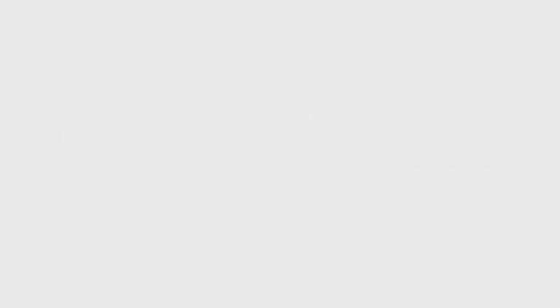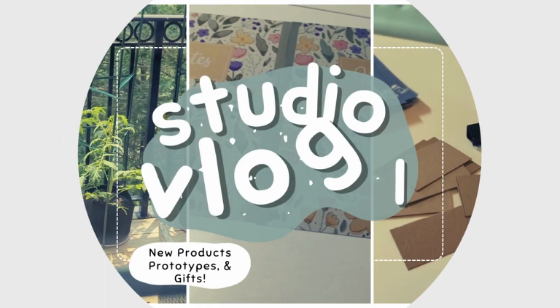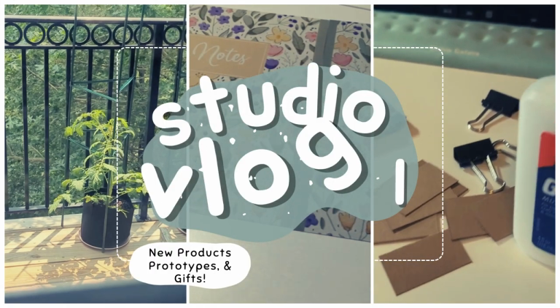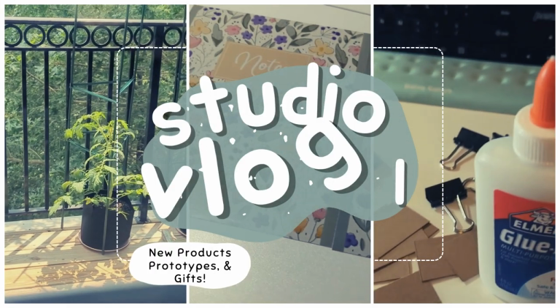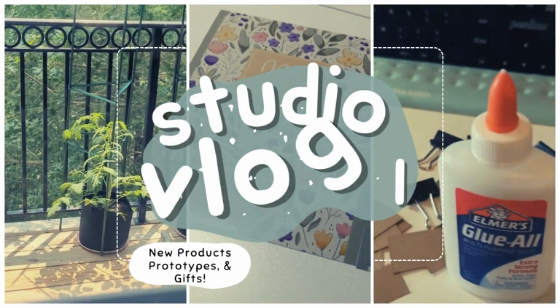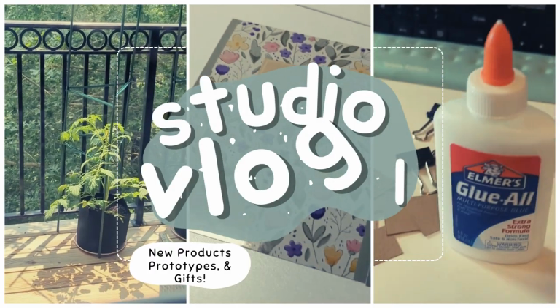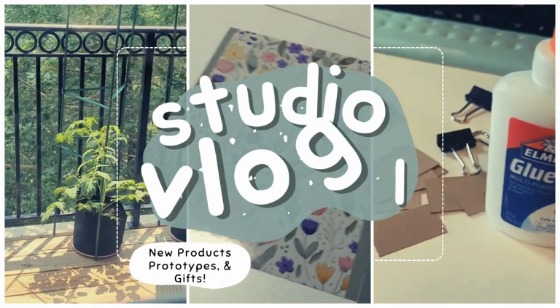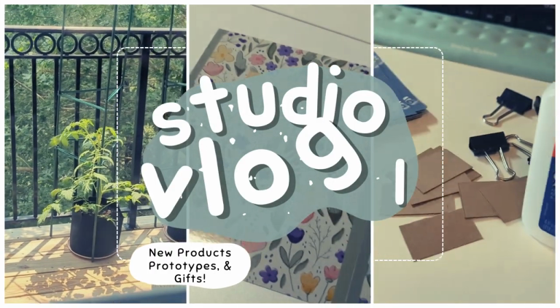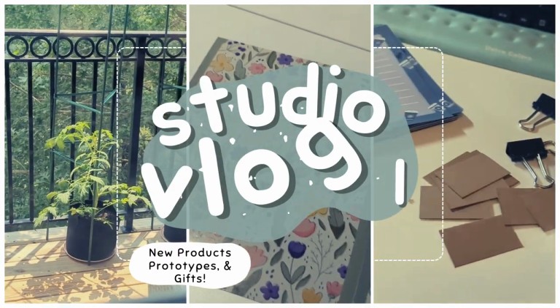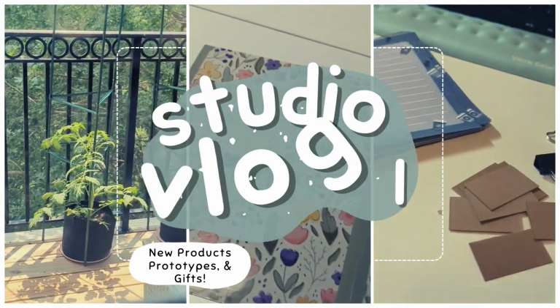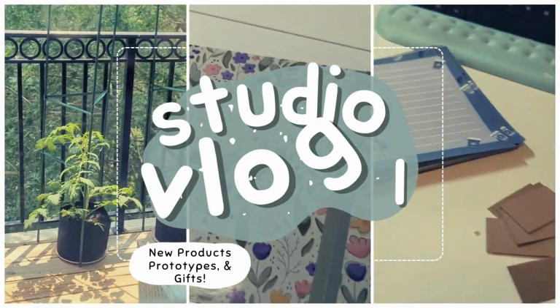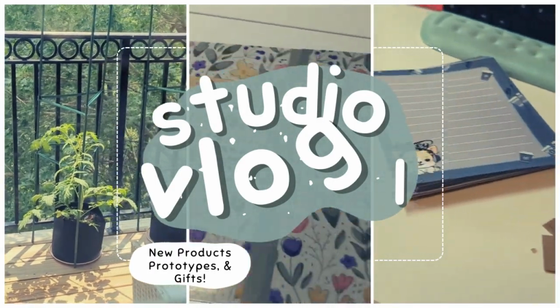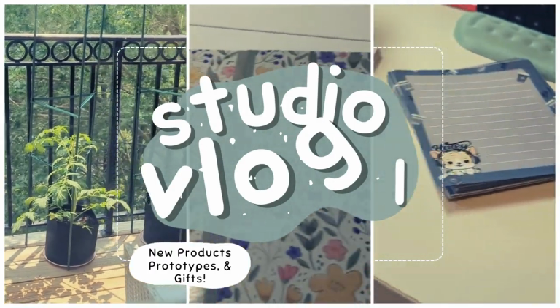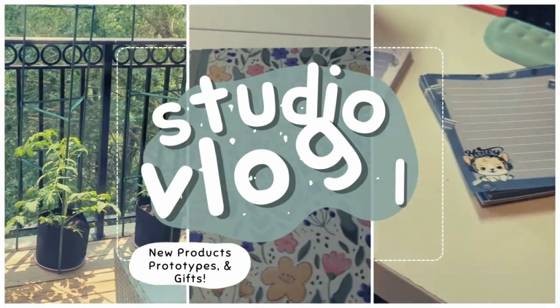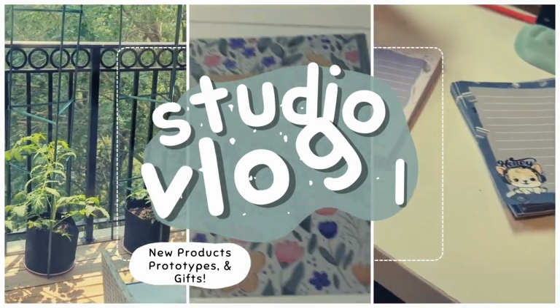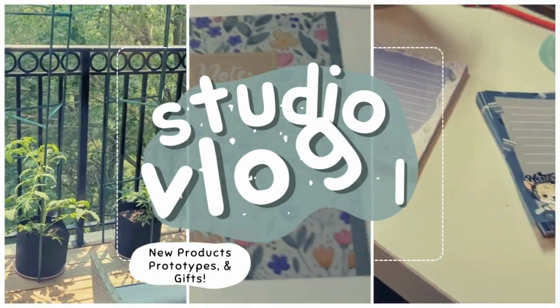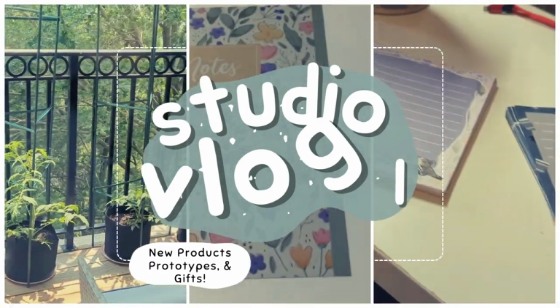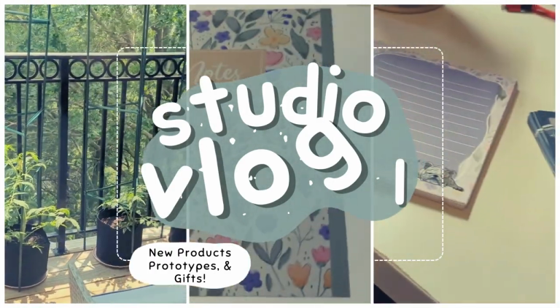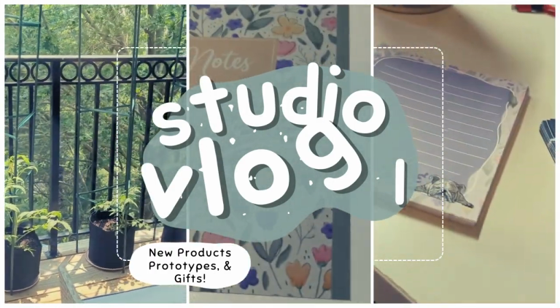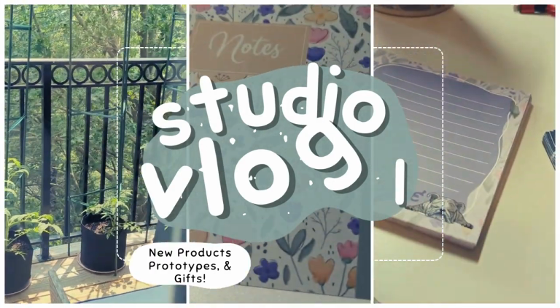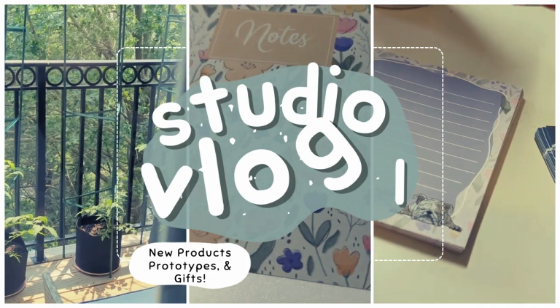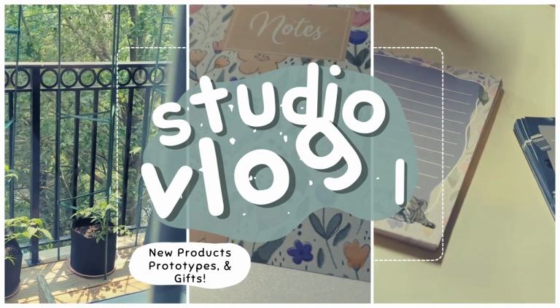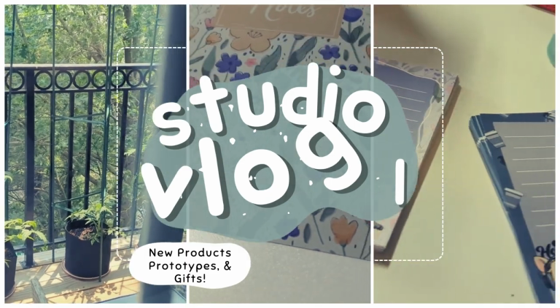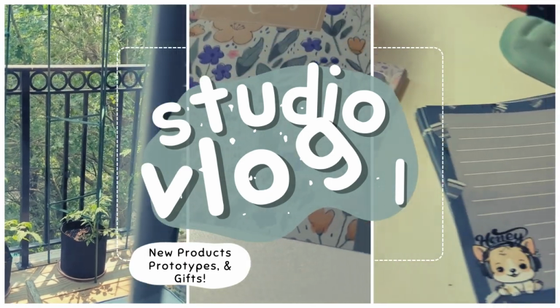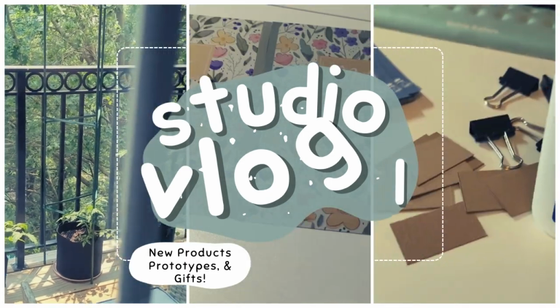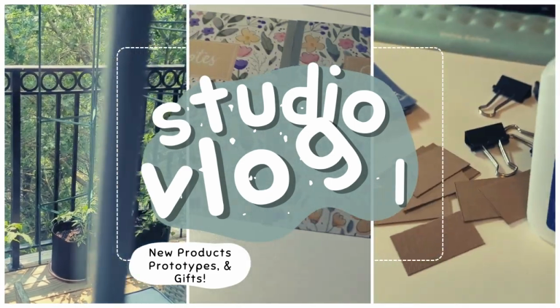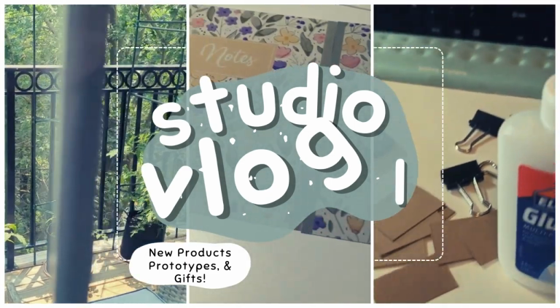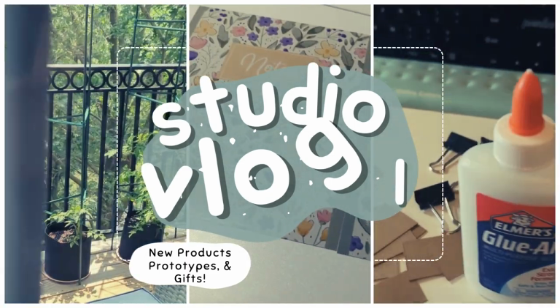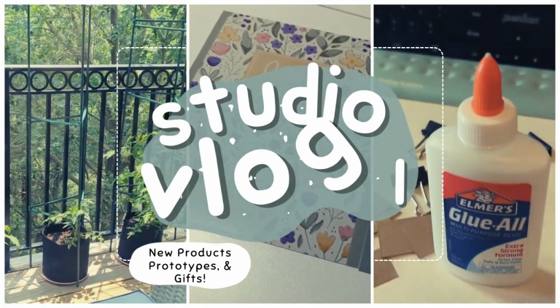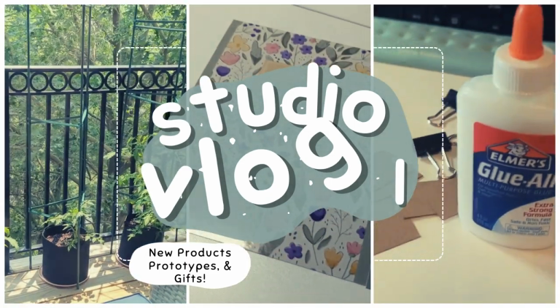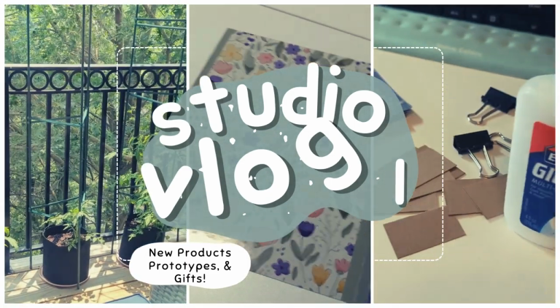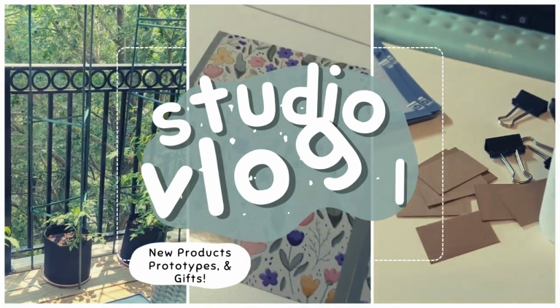This week on the Upper Room Prints studio vlog: new products, prototypes, and gifts.